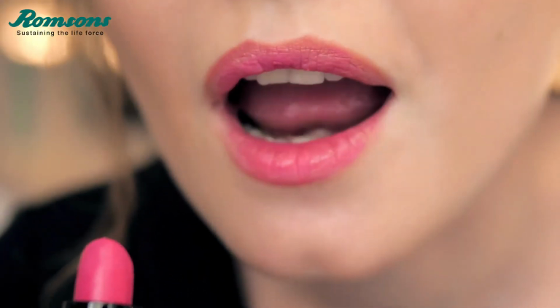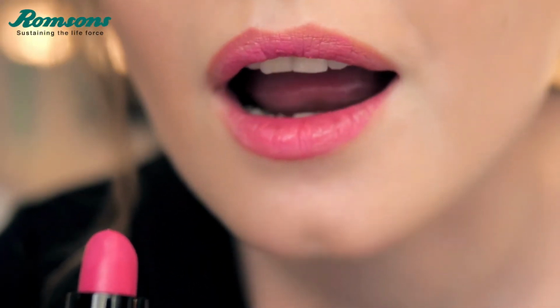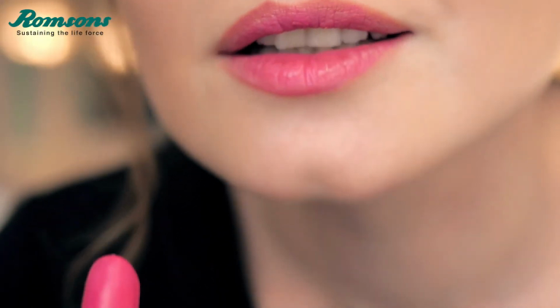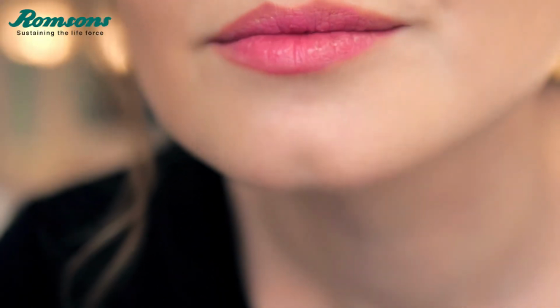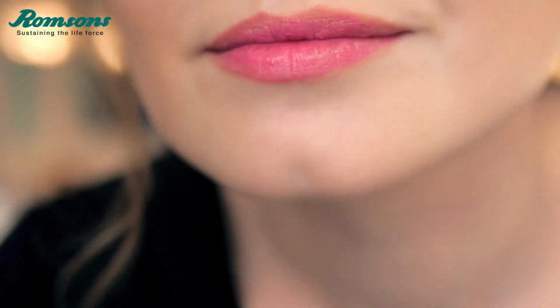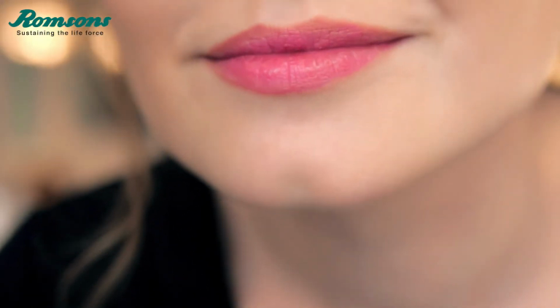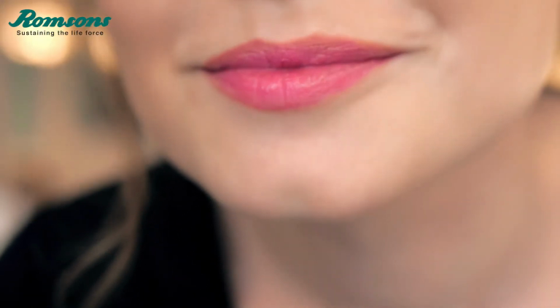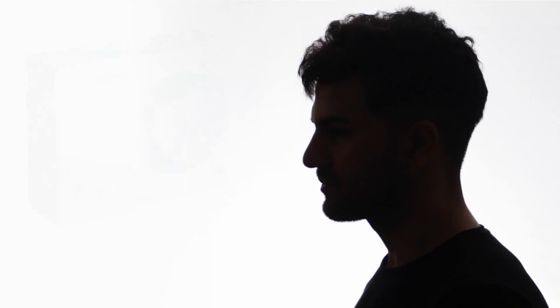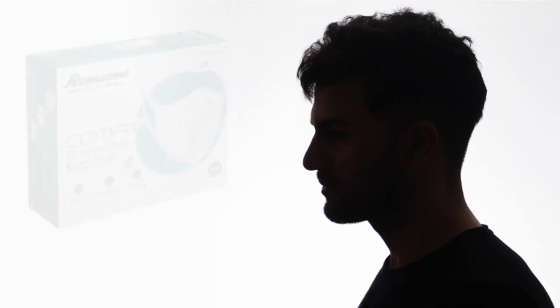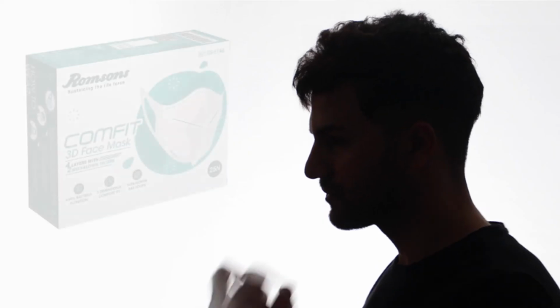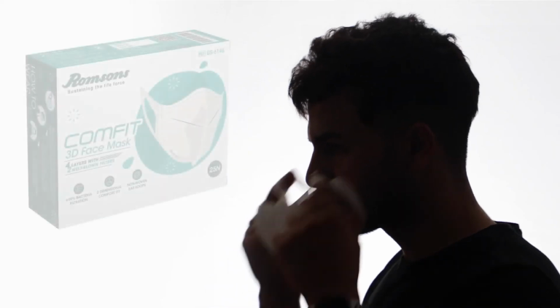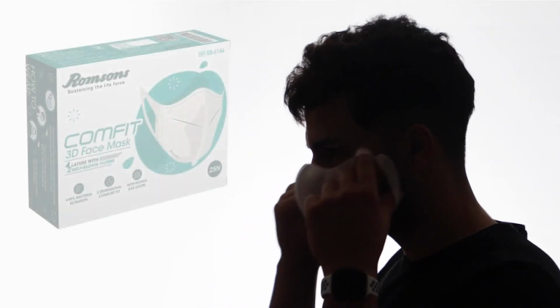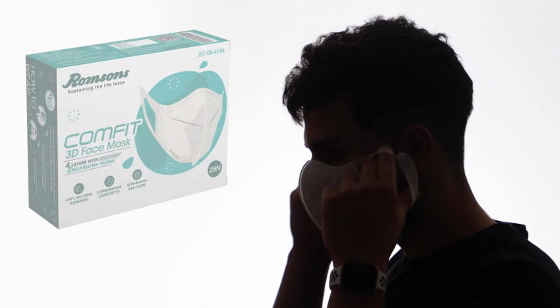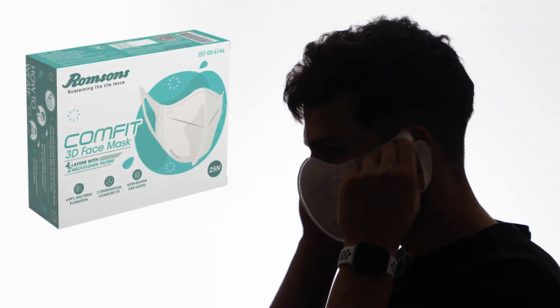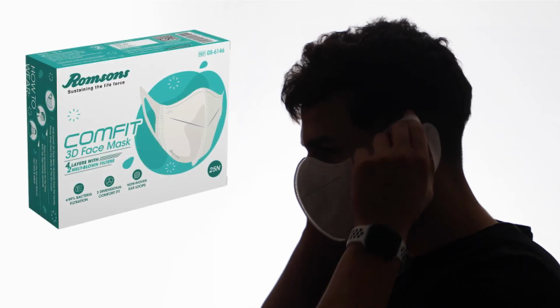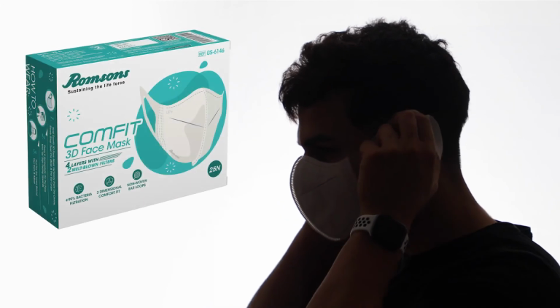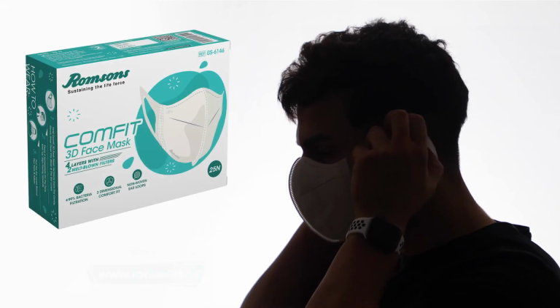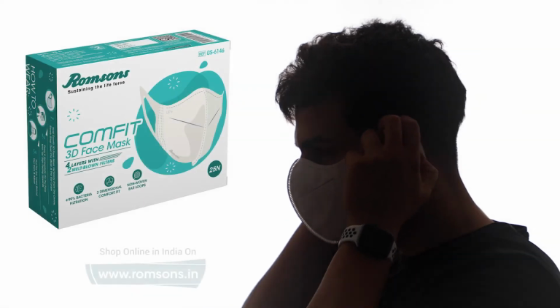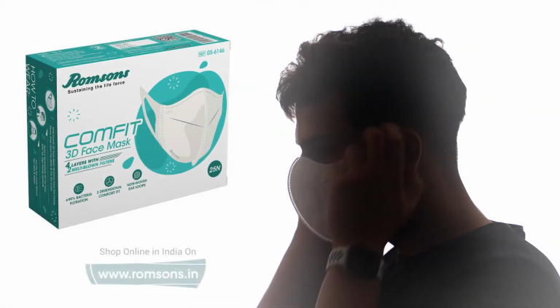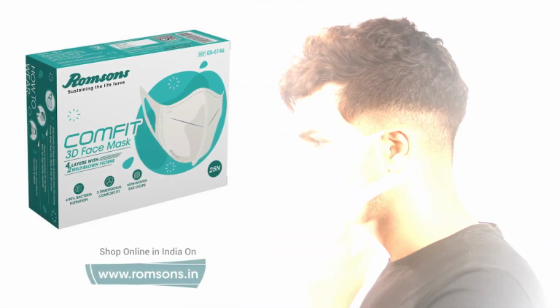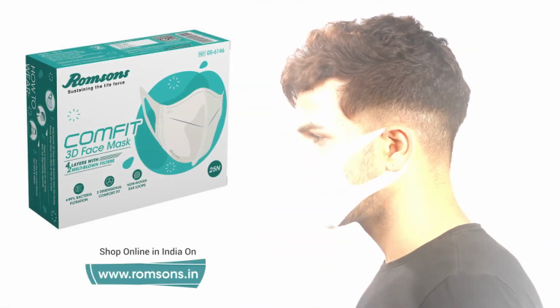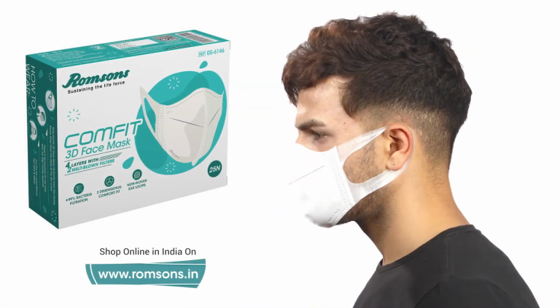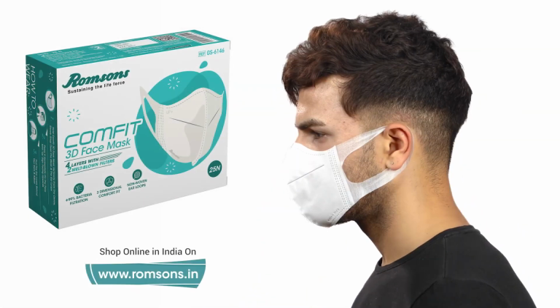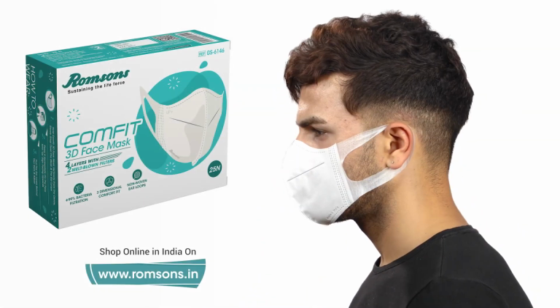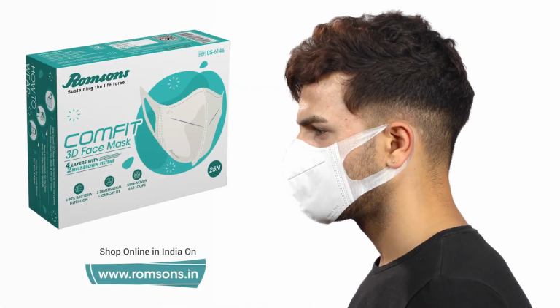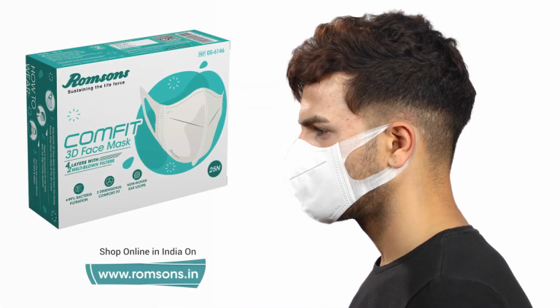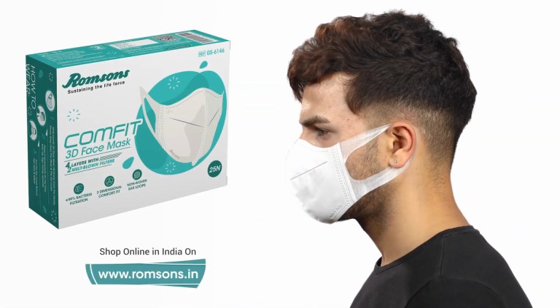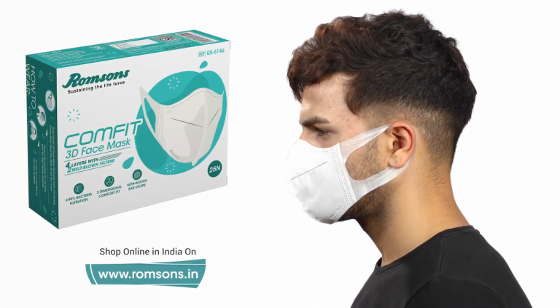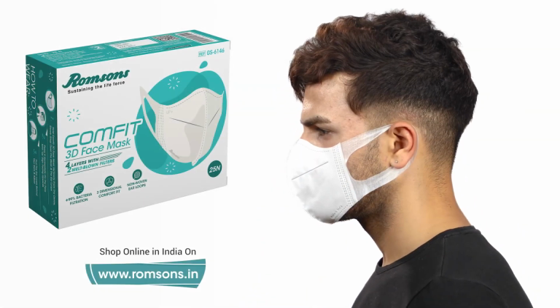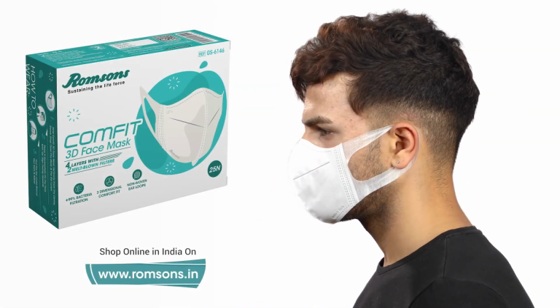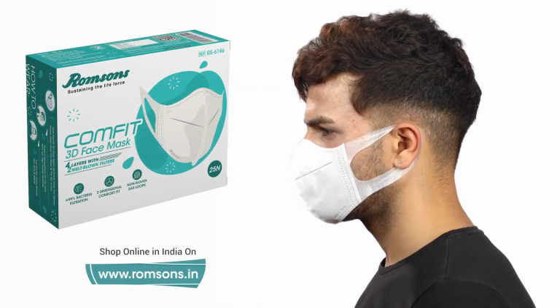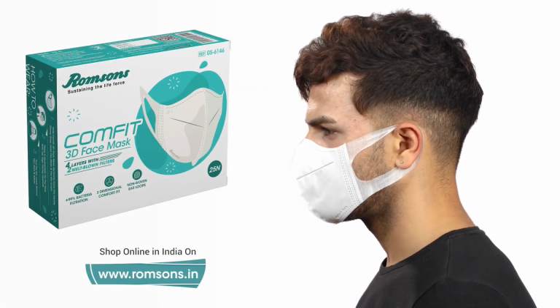And ladies, it won't smudge your lipstick either. Romson's Comfit 3D face mask — sustaining the life force.